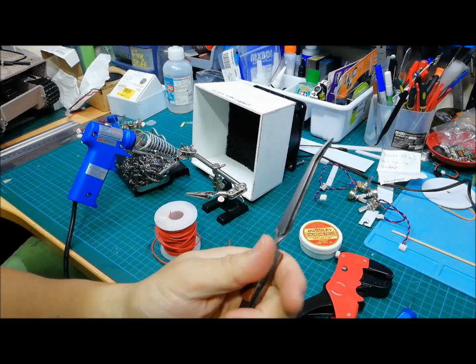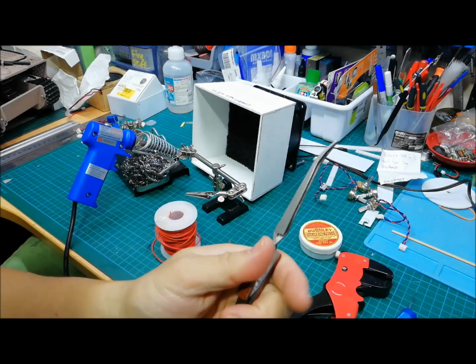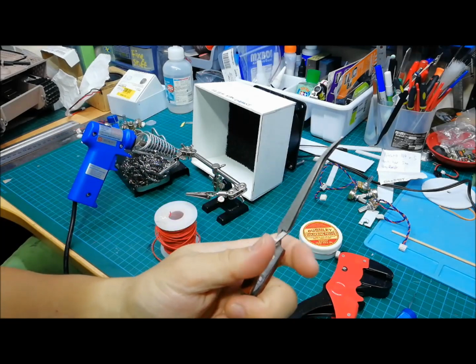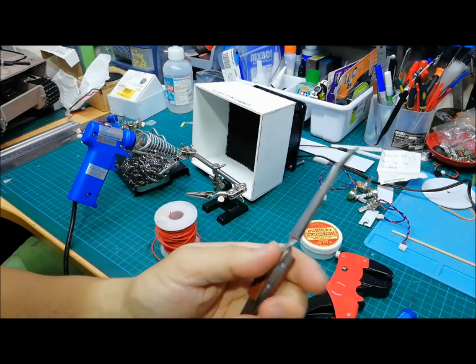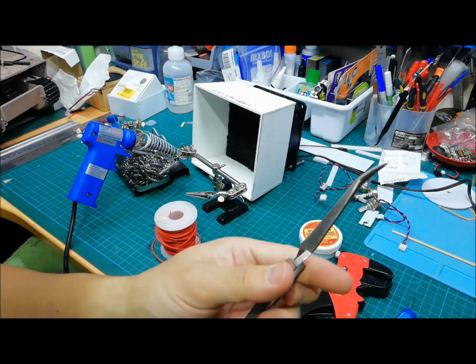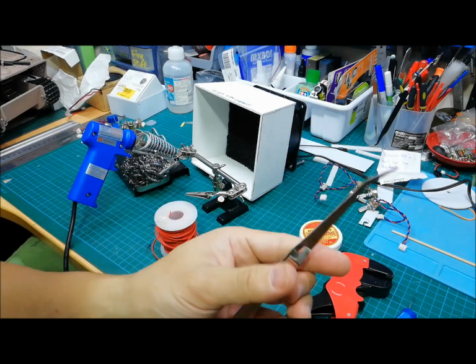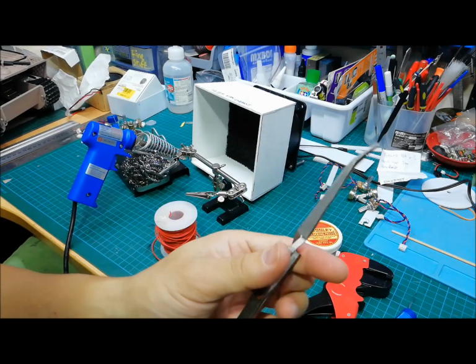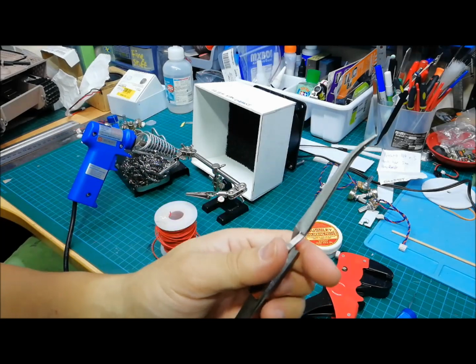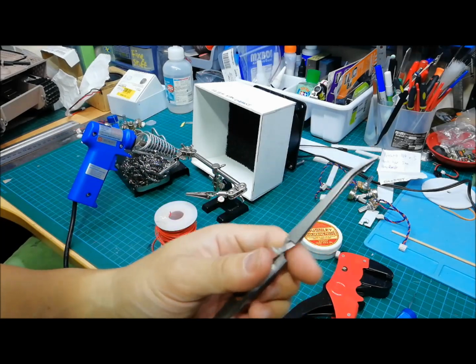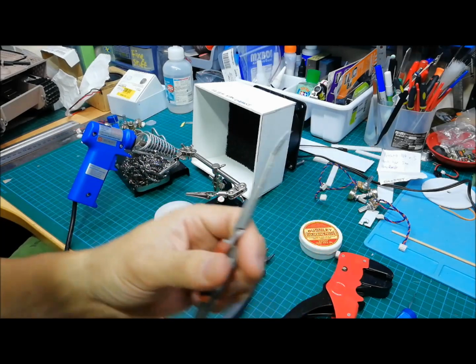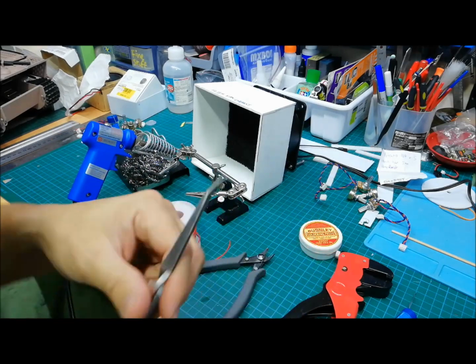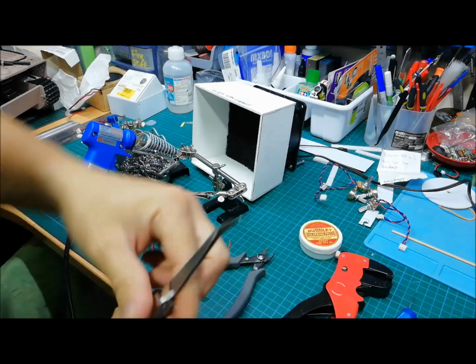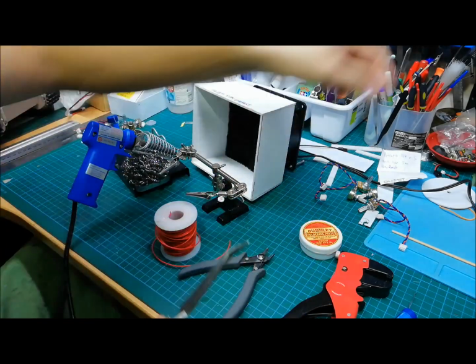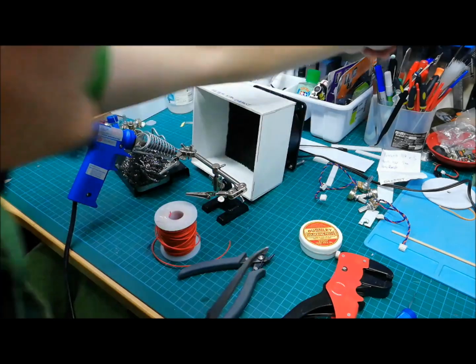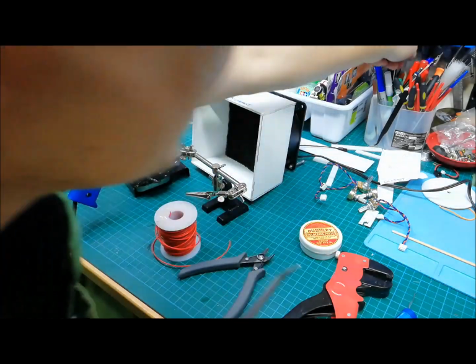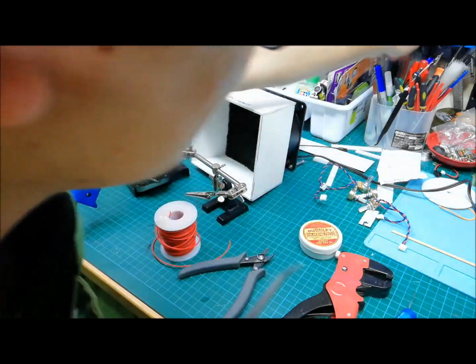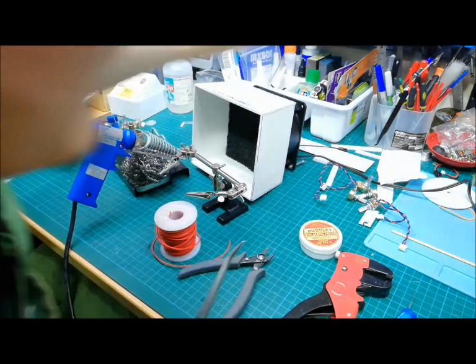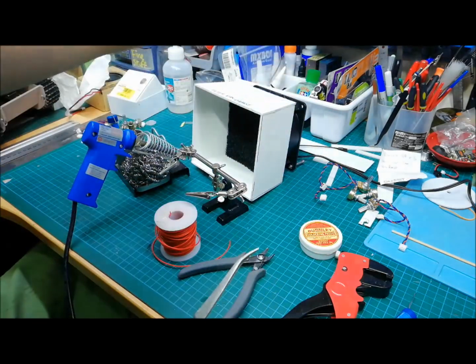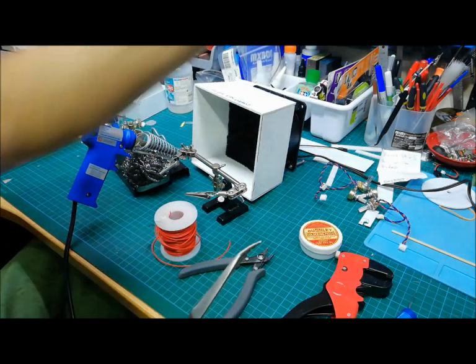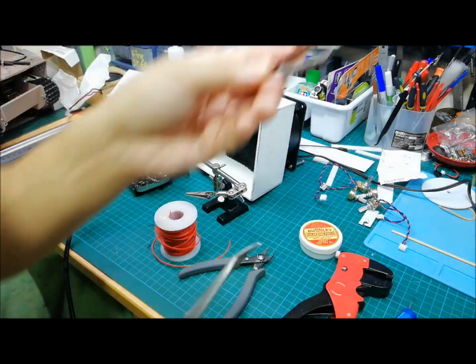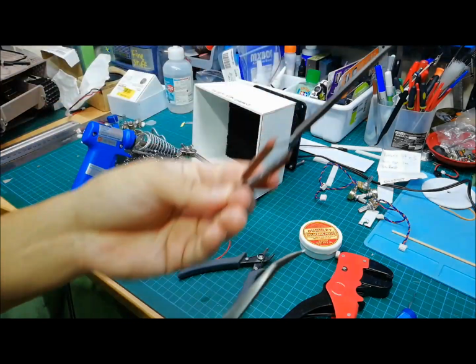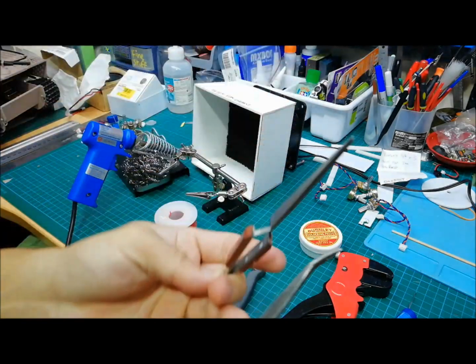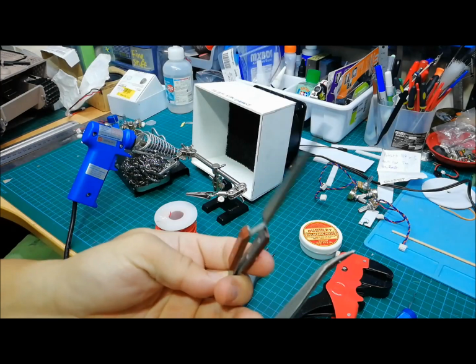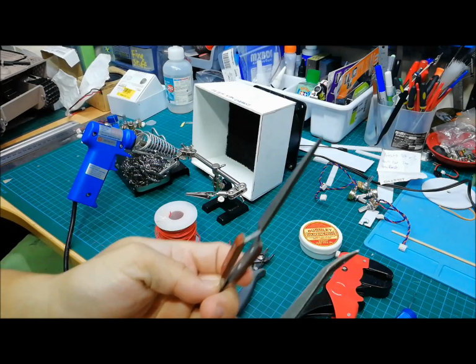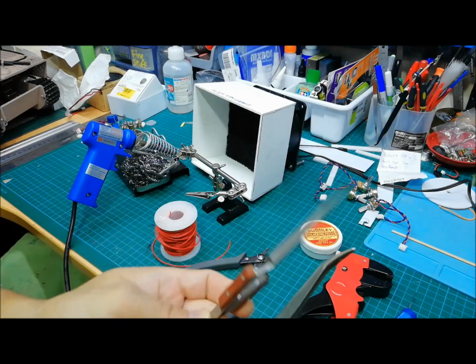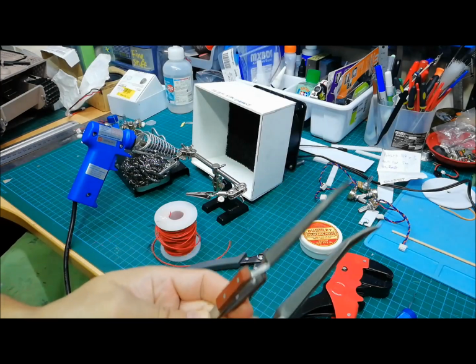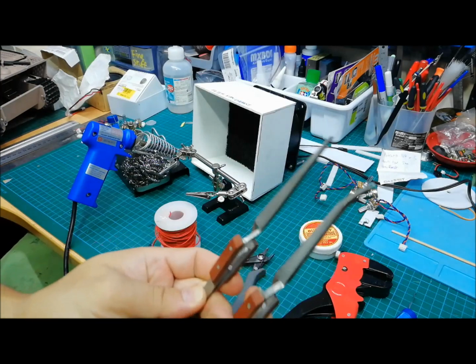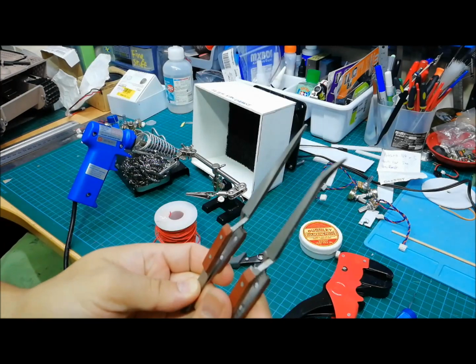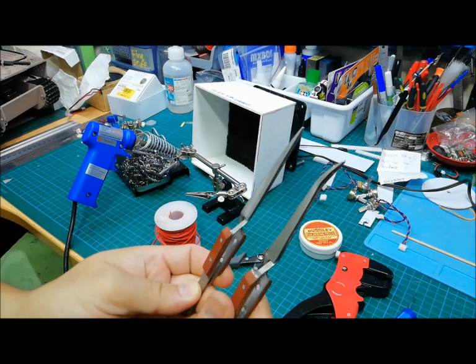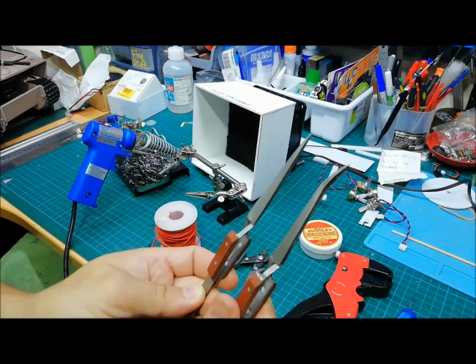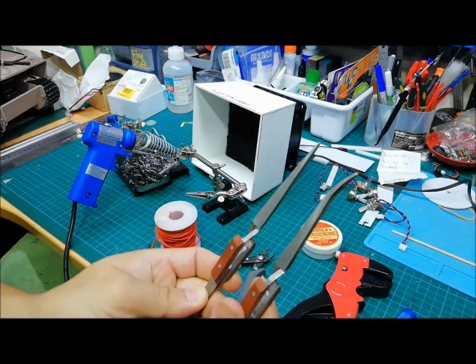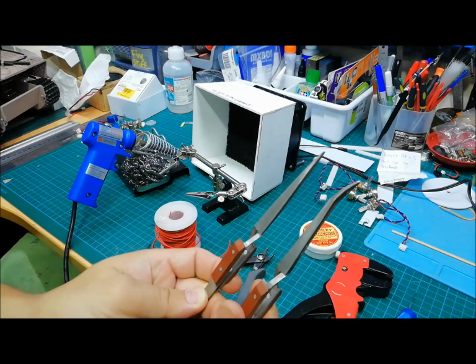Self-locking tweezers come in straight and bent. I have the straight one and I also have the bent one.